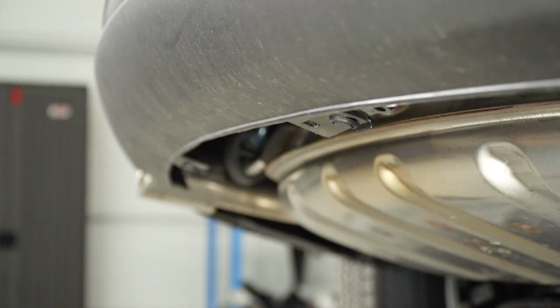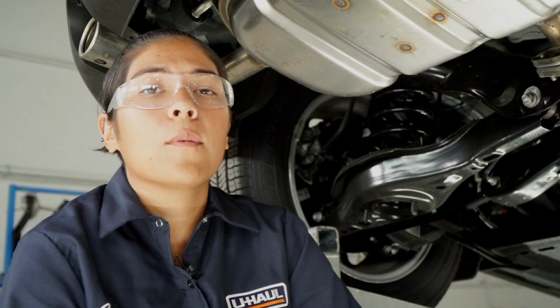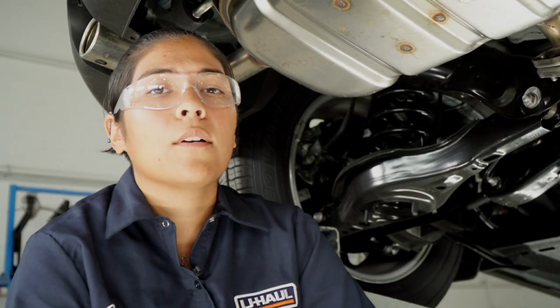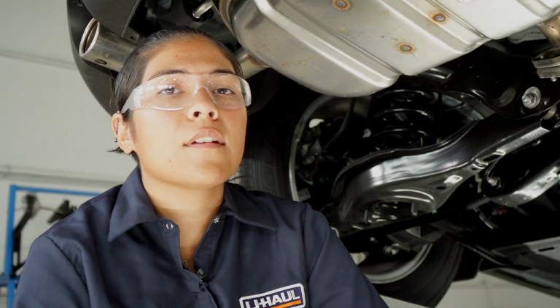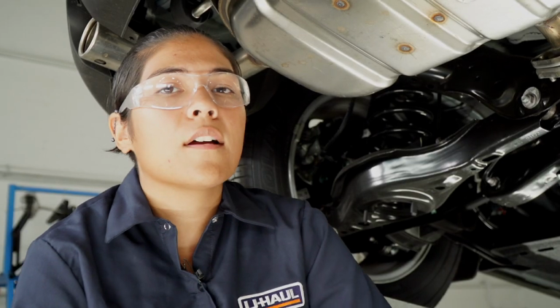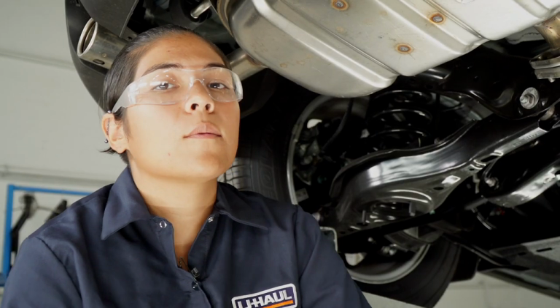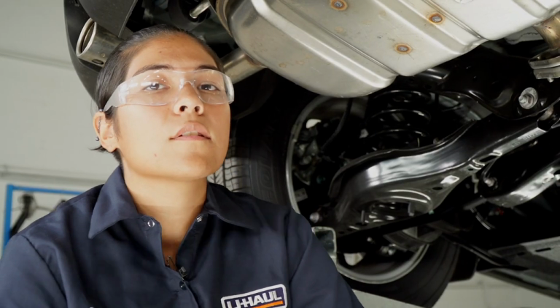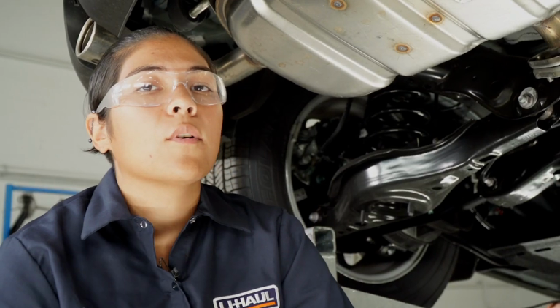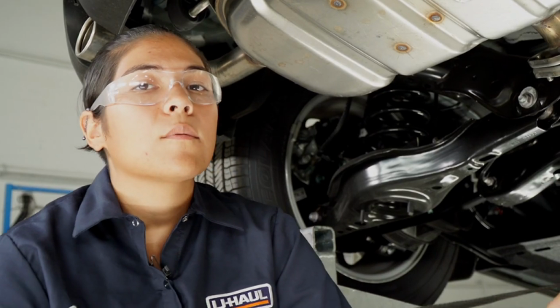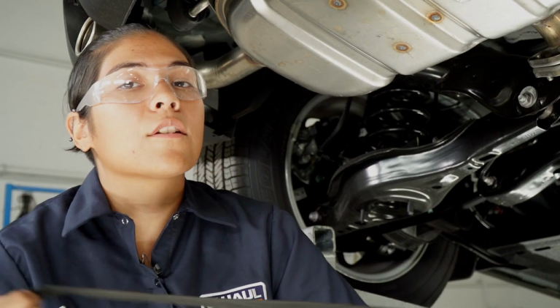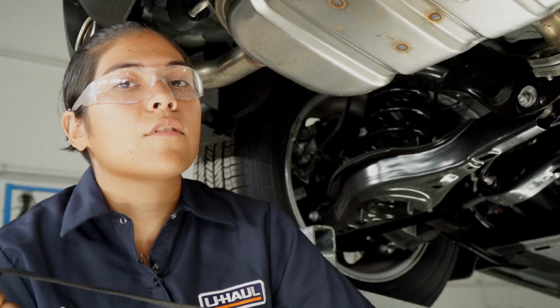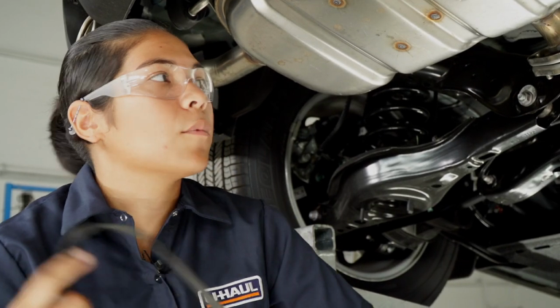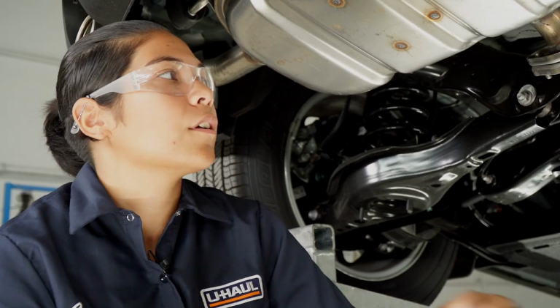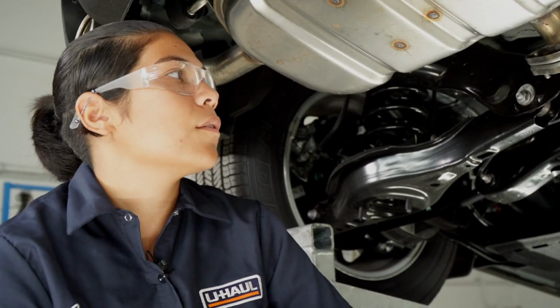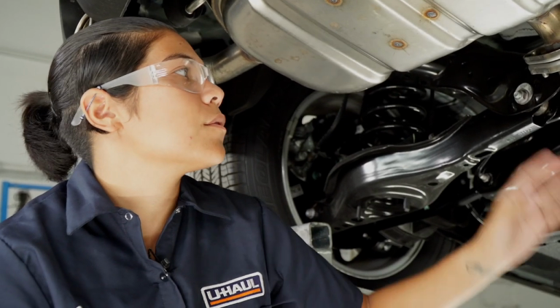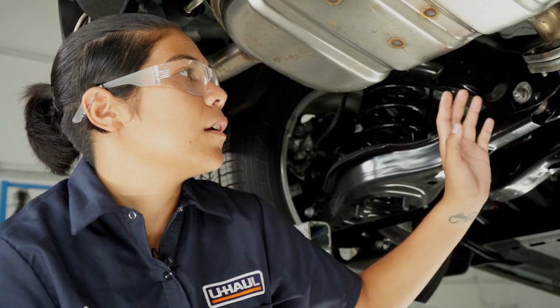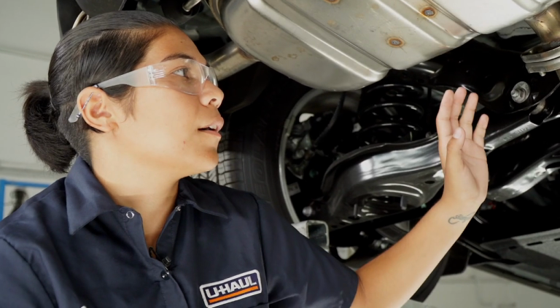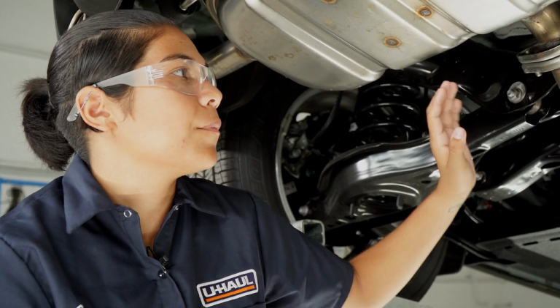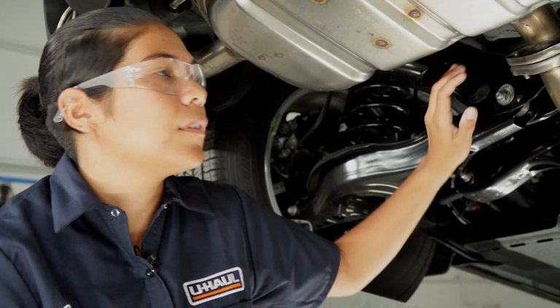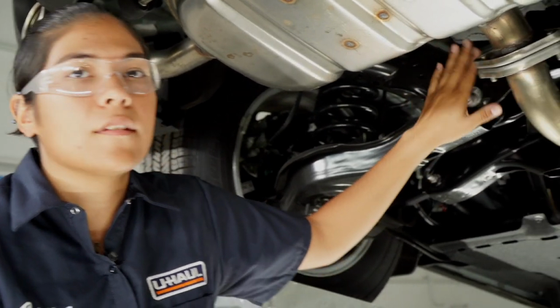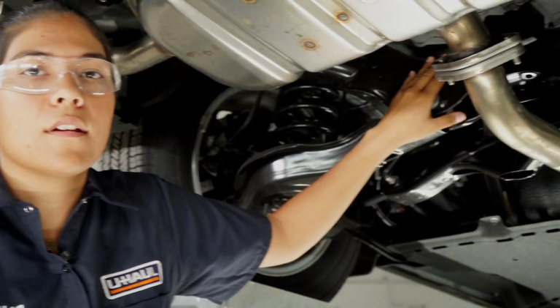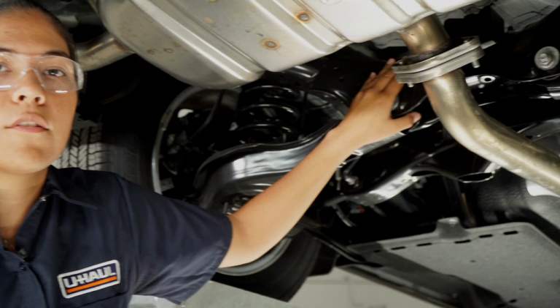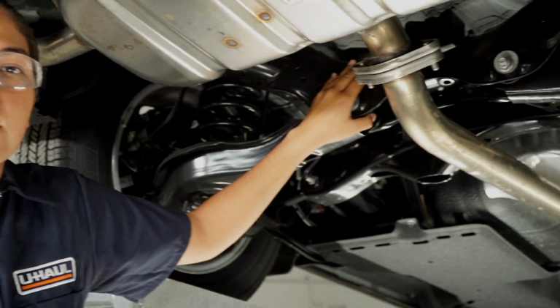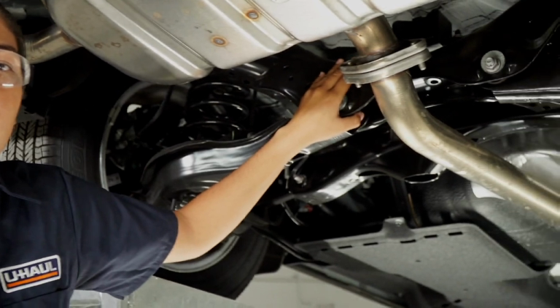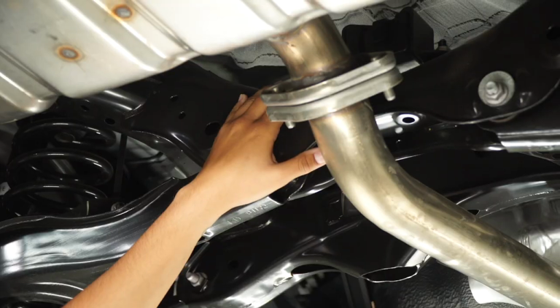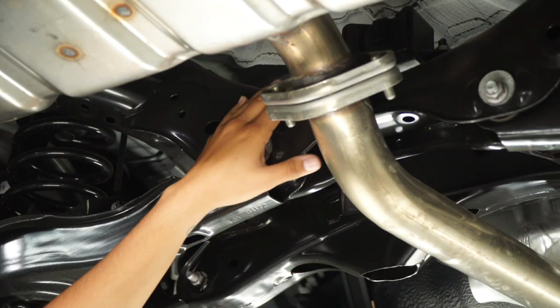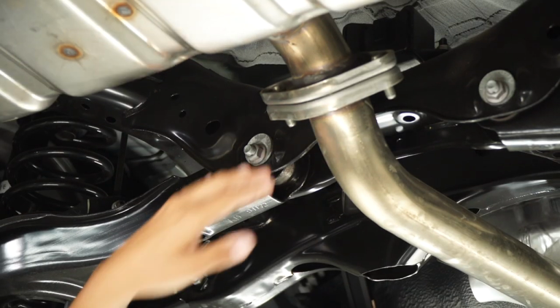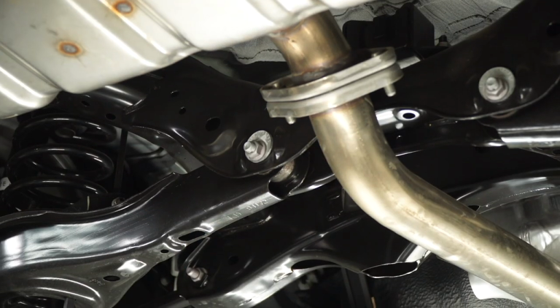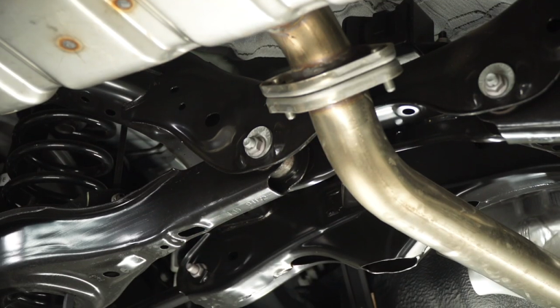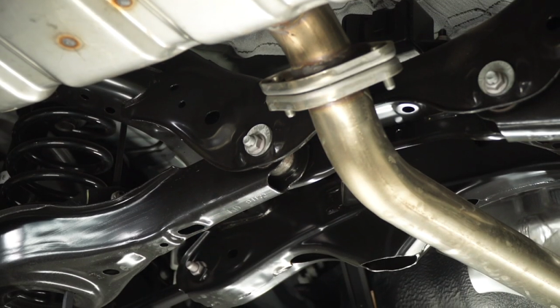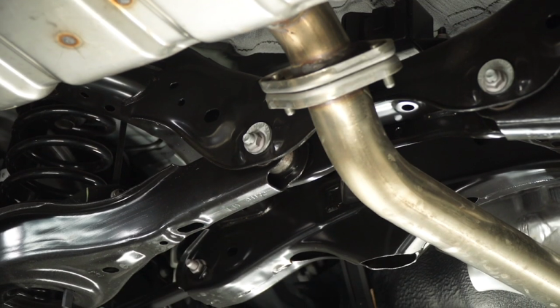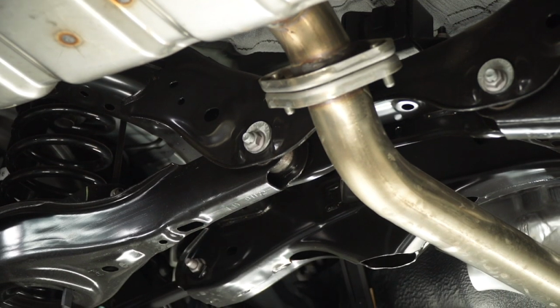Before we lower the exhaust, we want to support it with our strap. We're going to use this center crossbar to help support the exhaust.